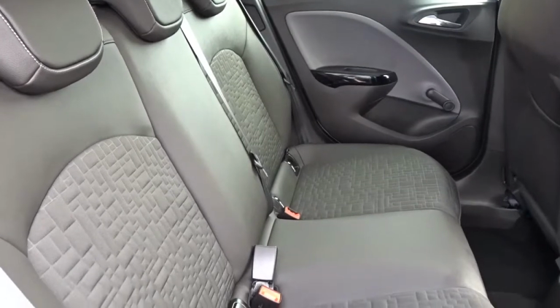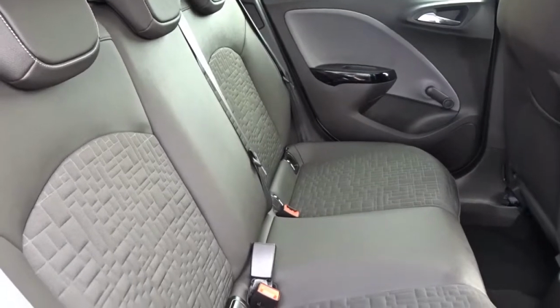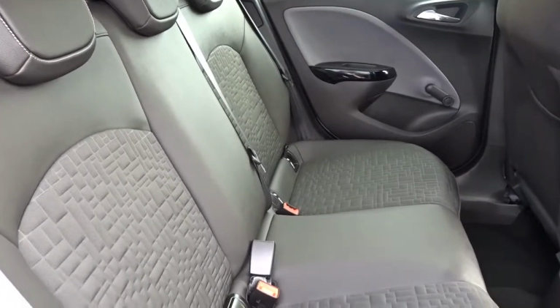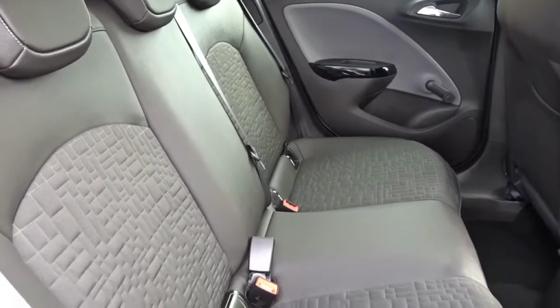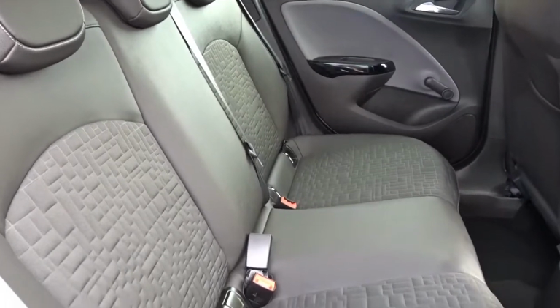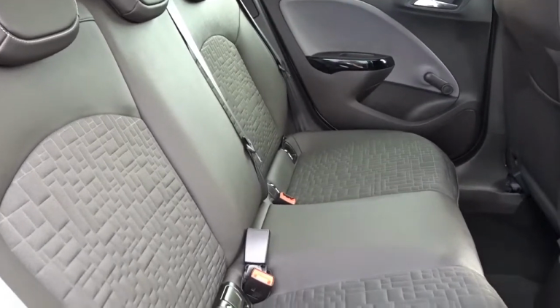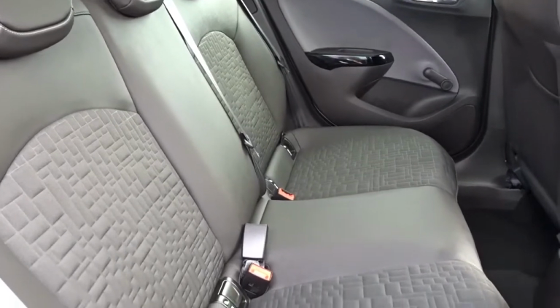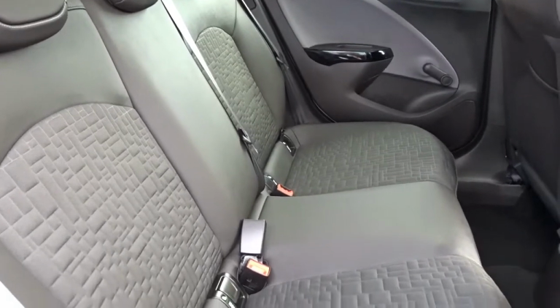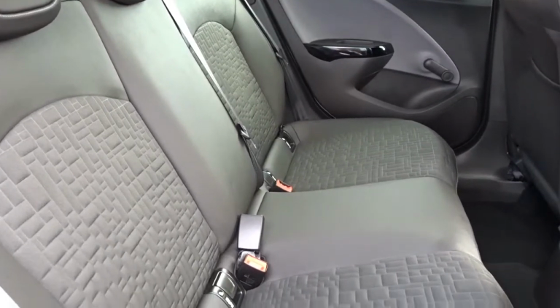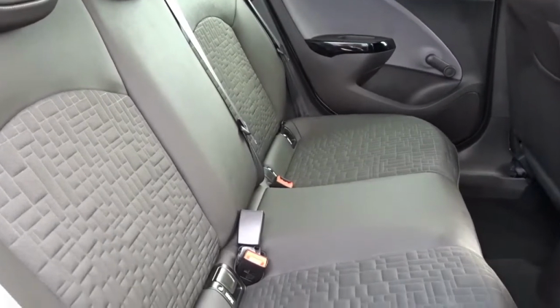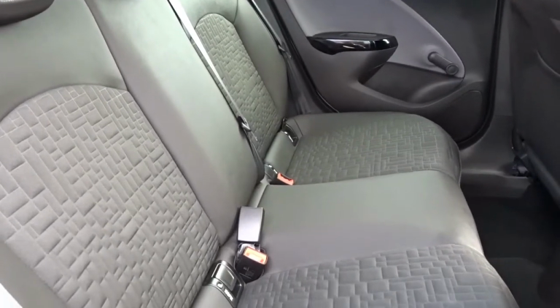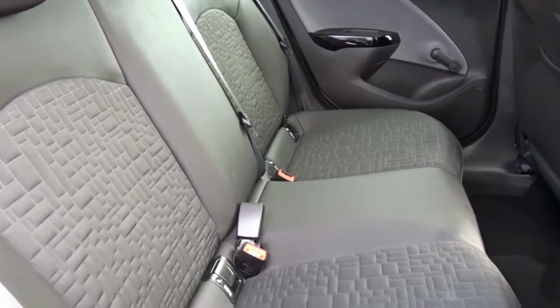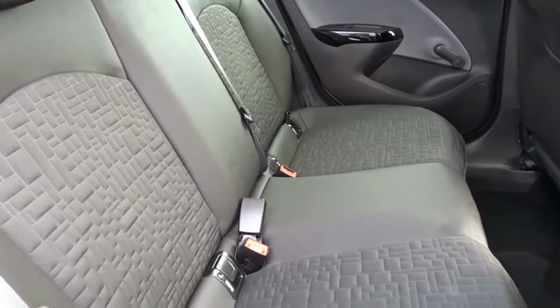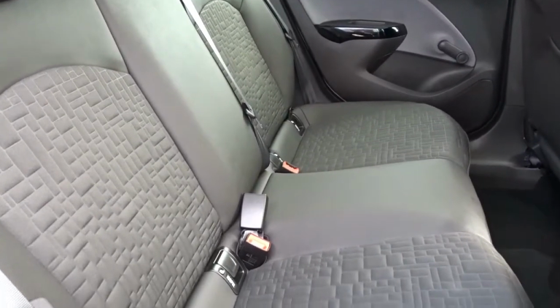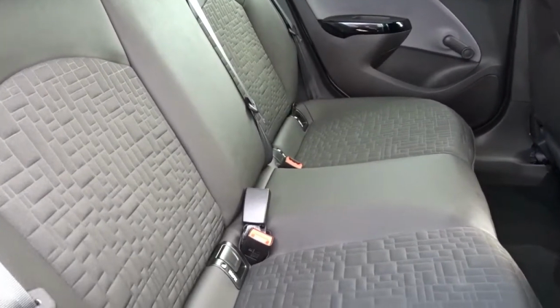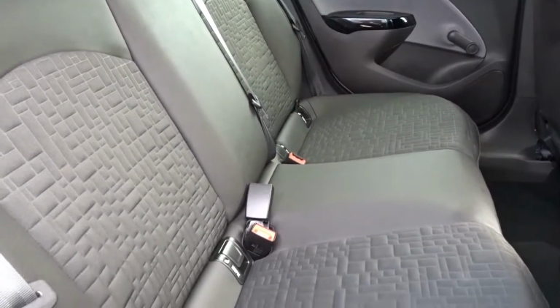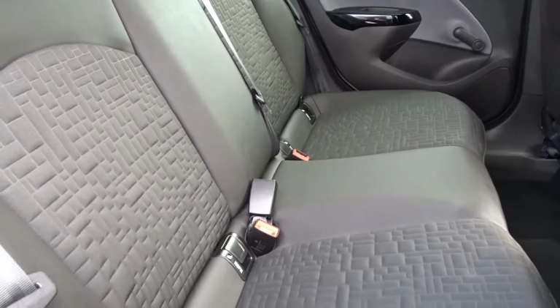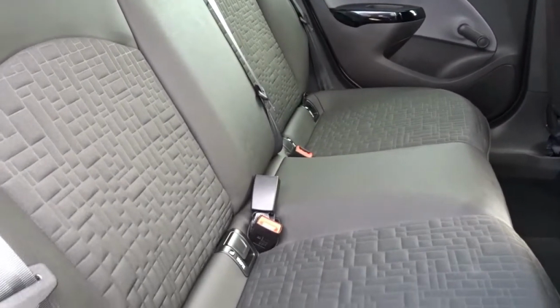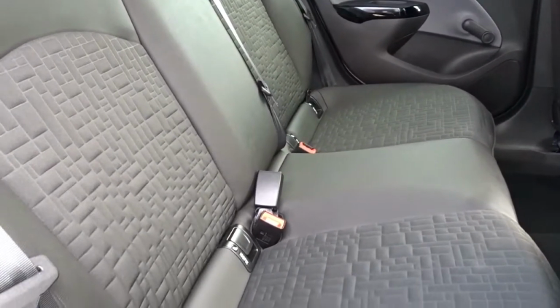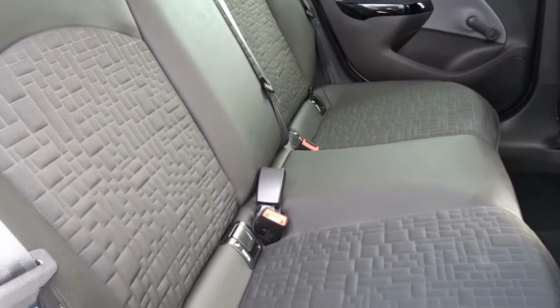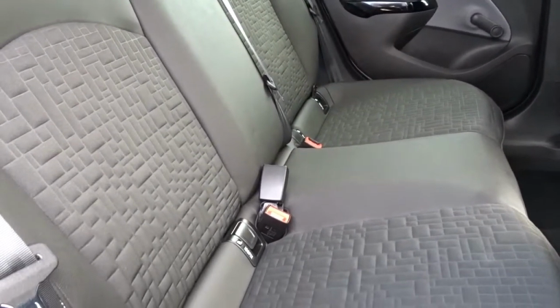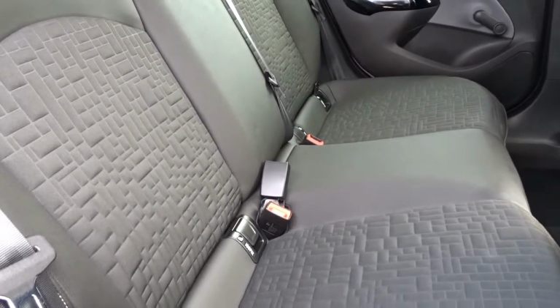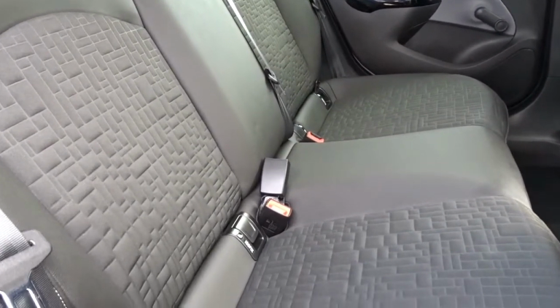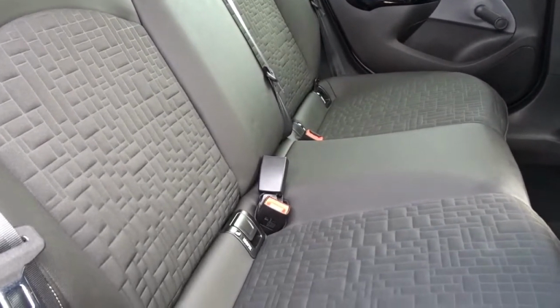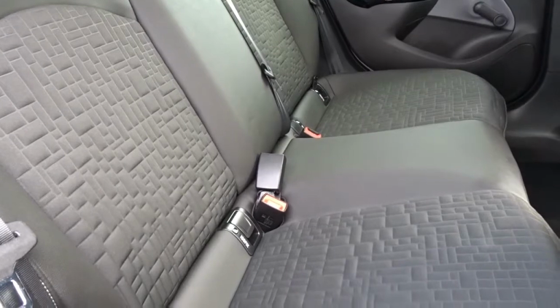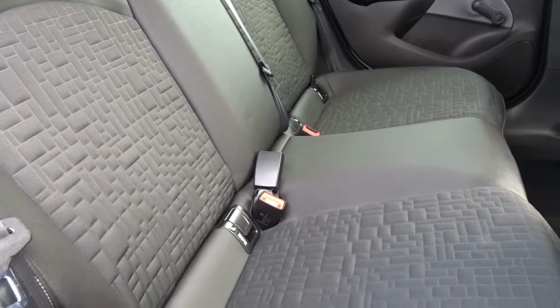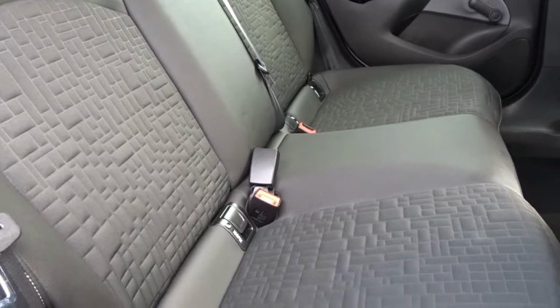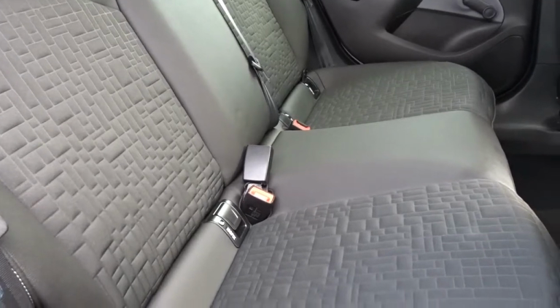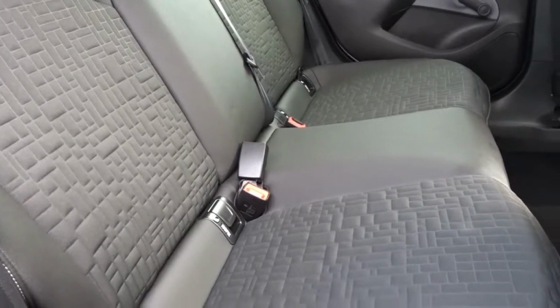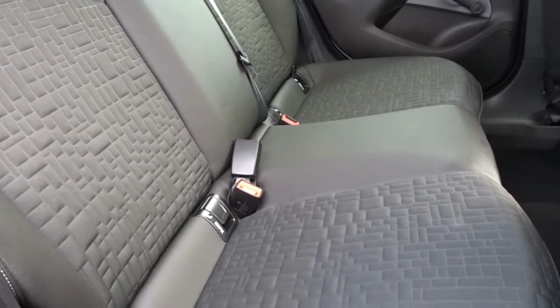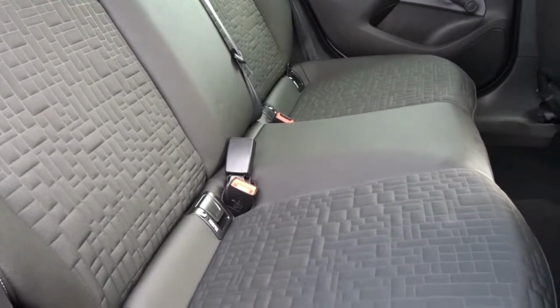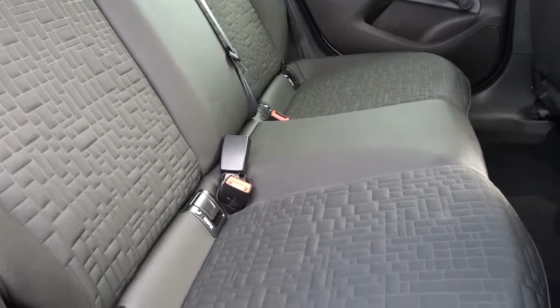The rear seats feature ISOFIX for child seats, and really nice trim with the cloth and fabric seat facings.